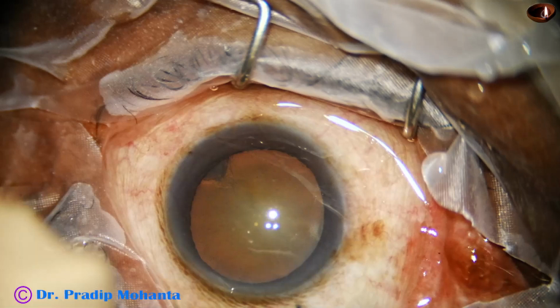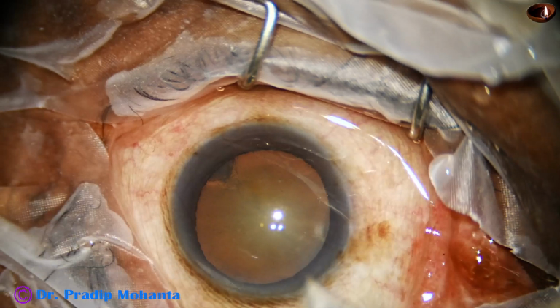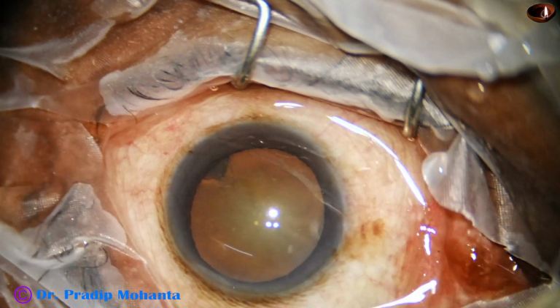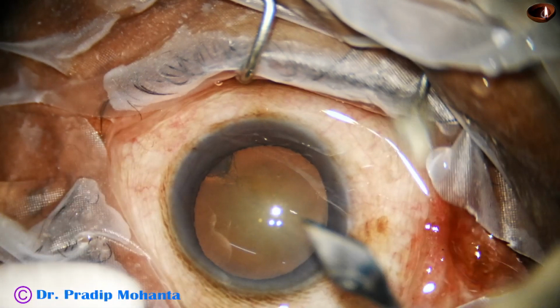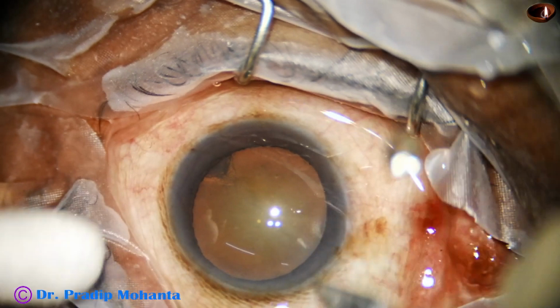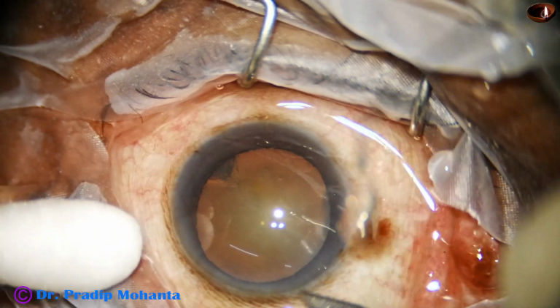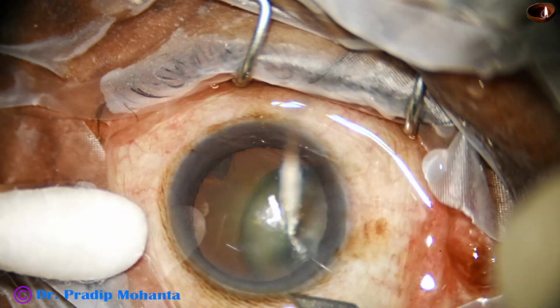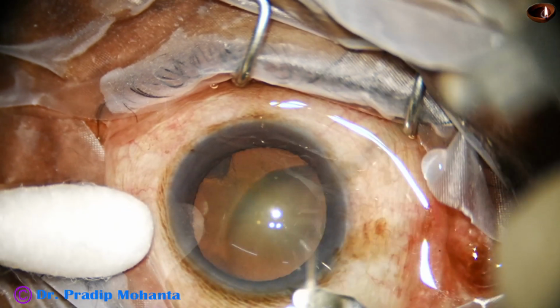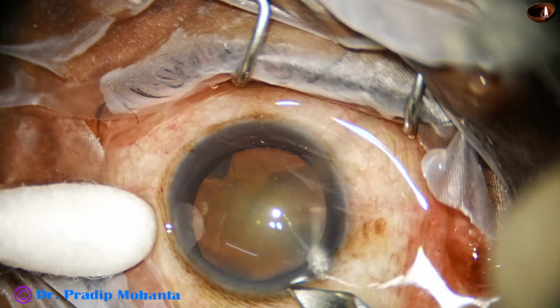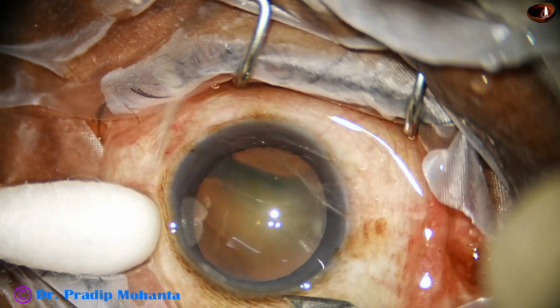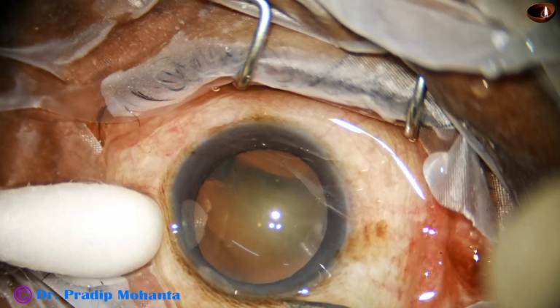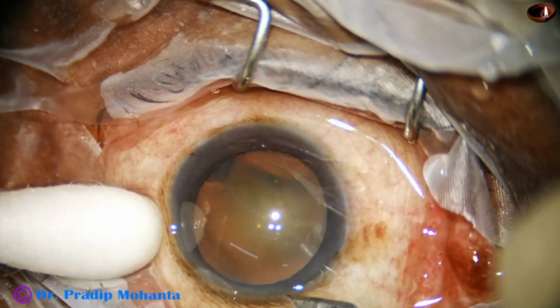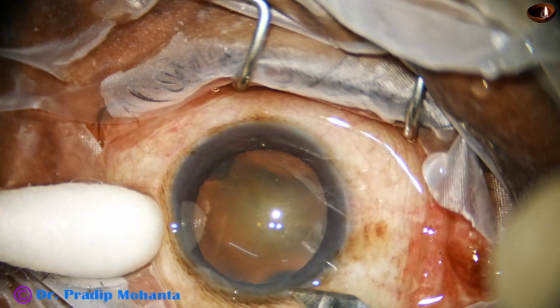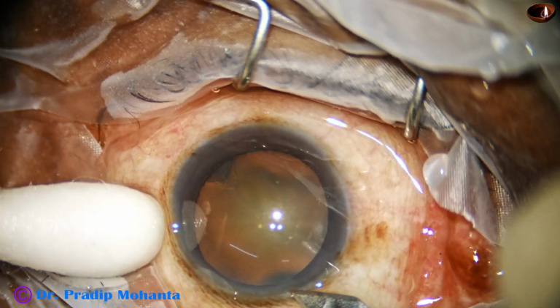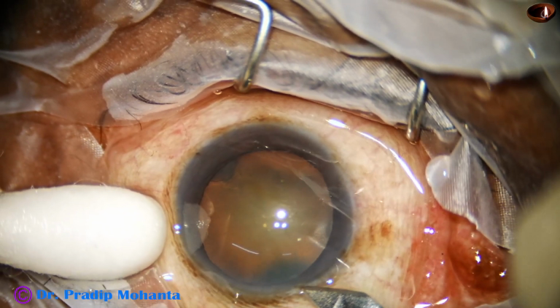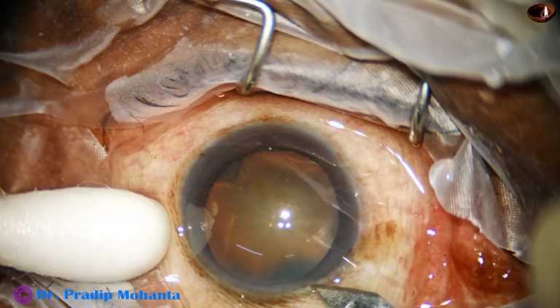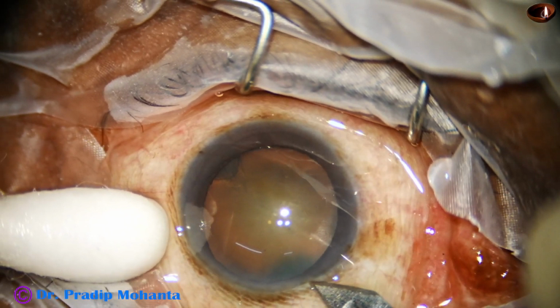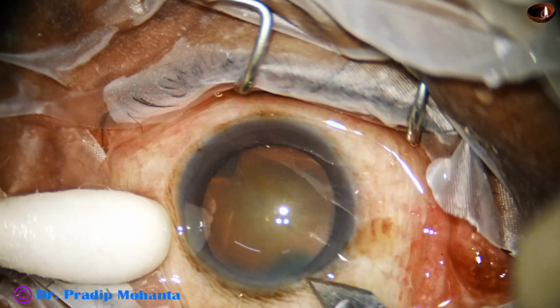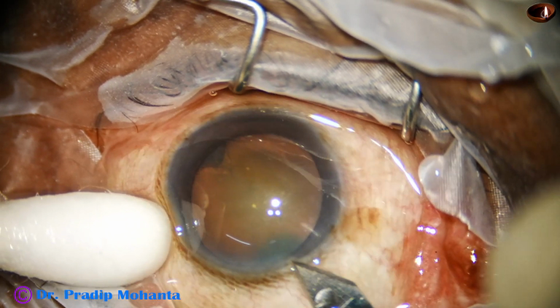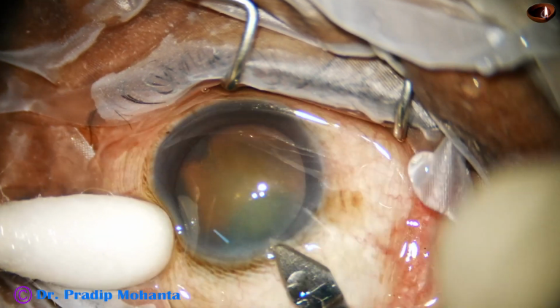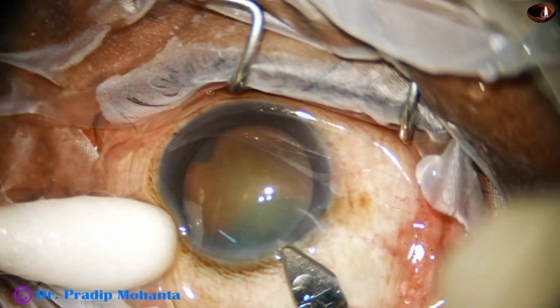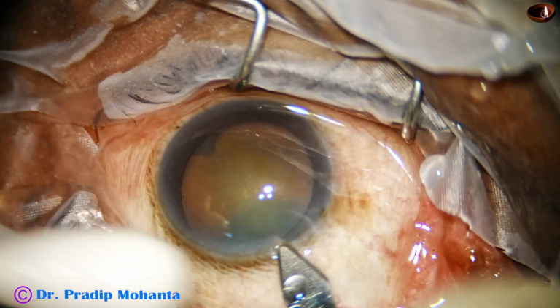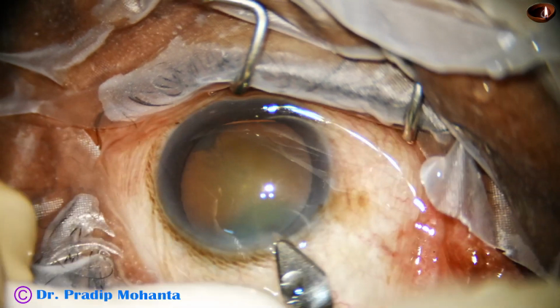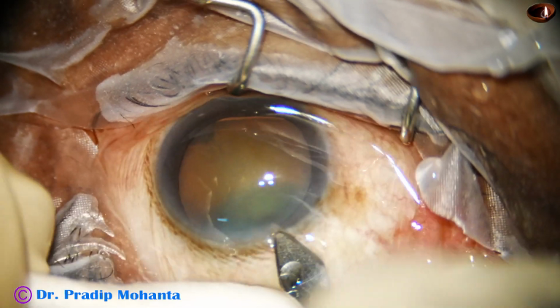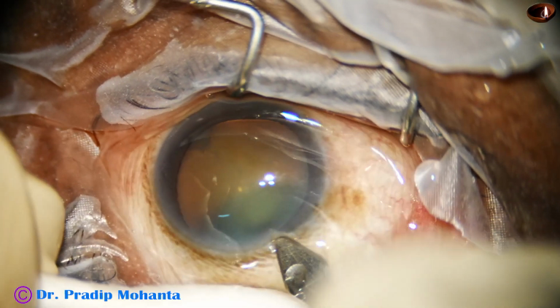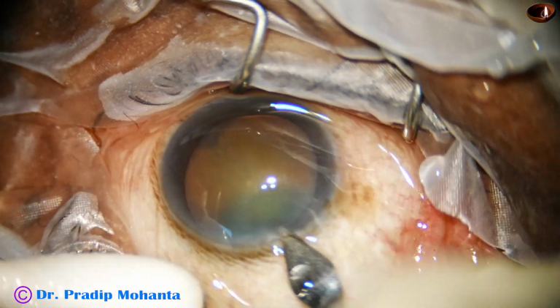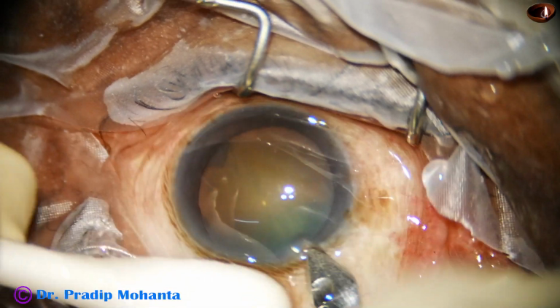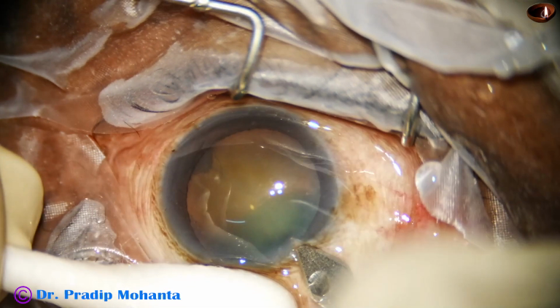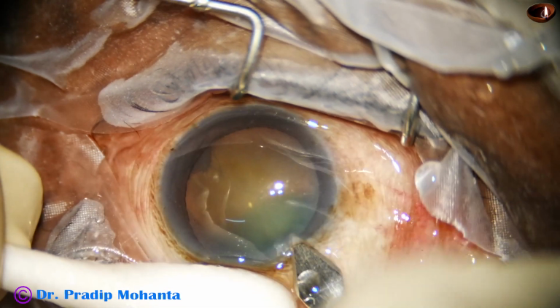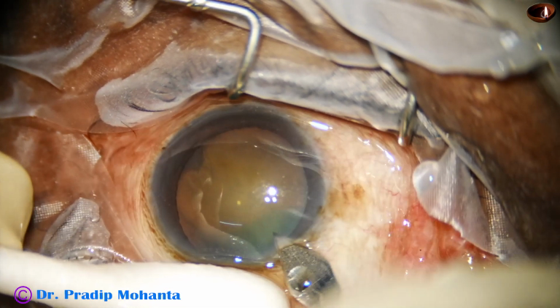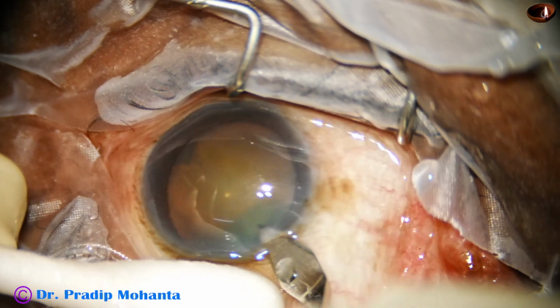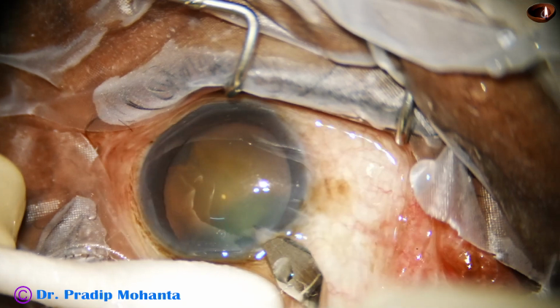This is a cataract with grade 2 nuclear sclerosis. Let us see the management of this case.